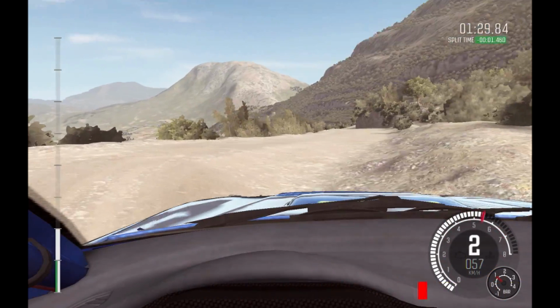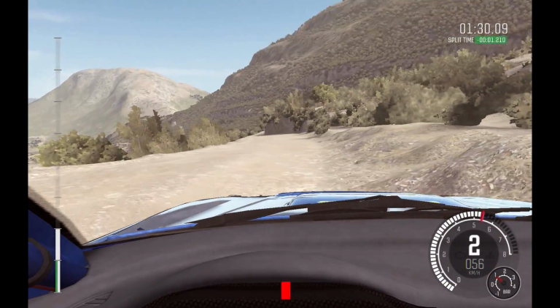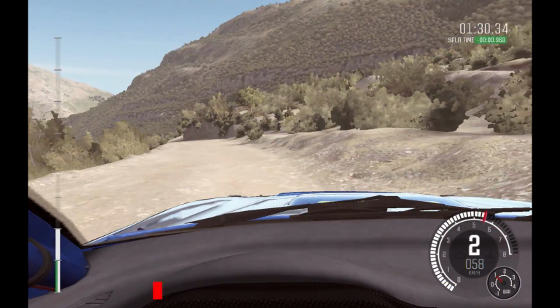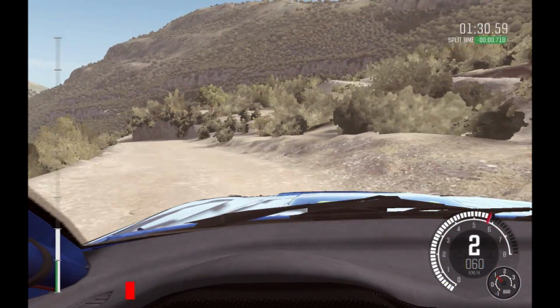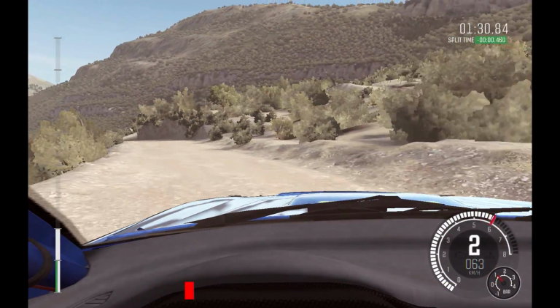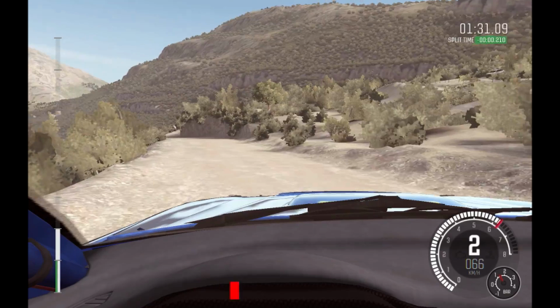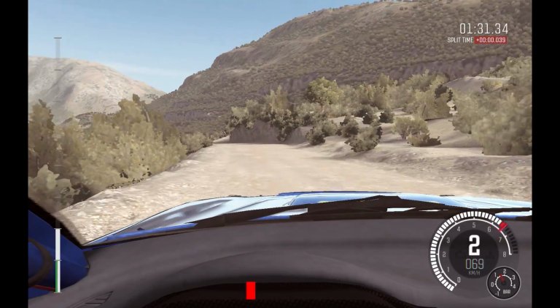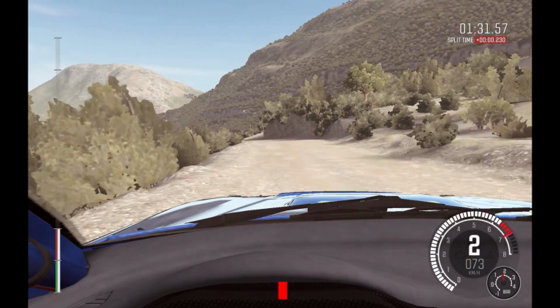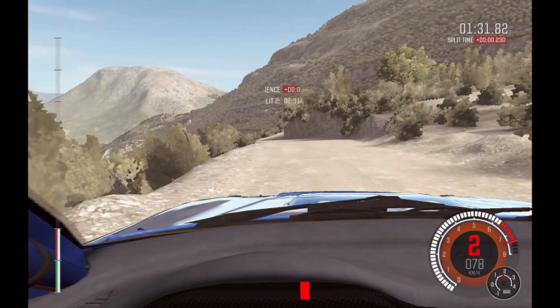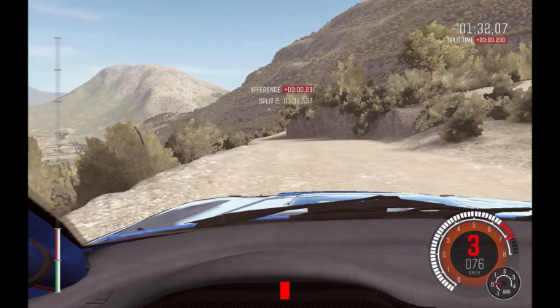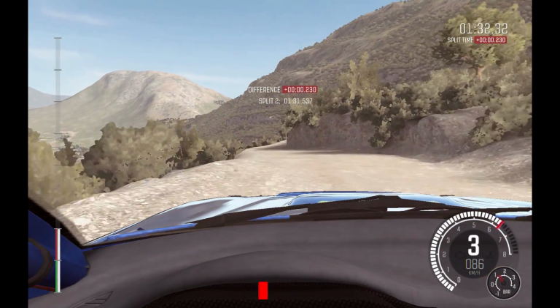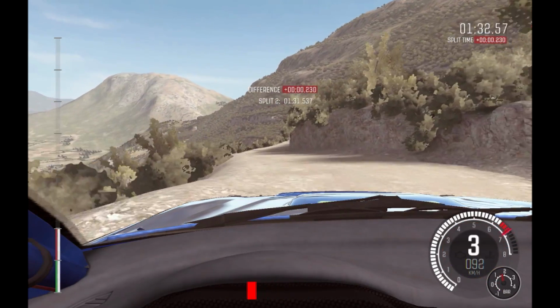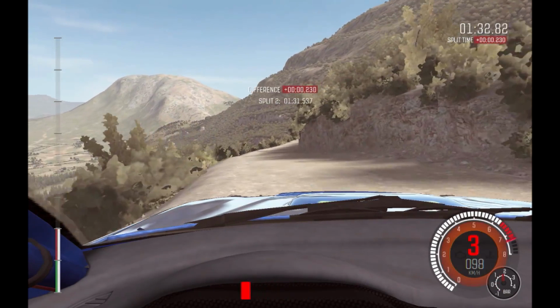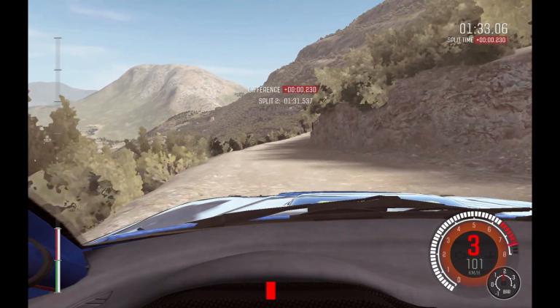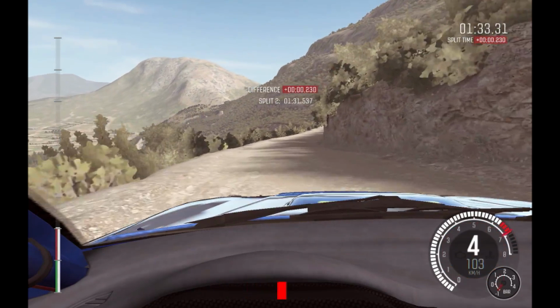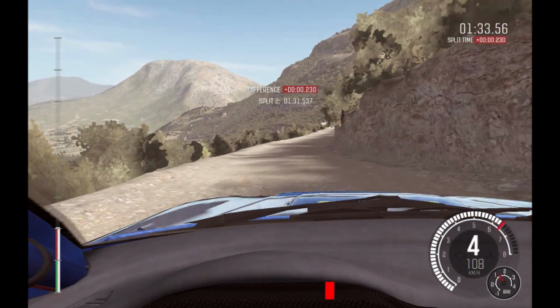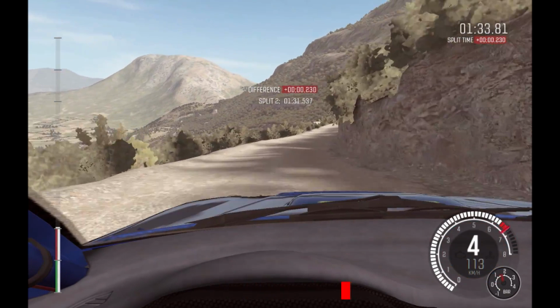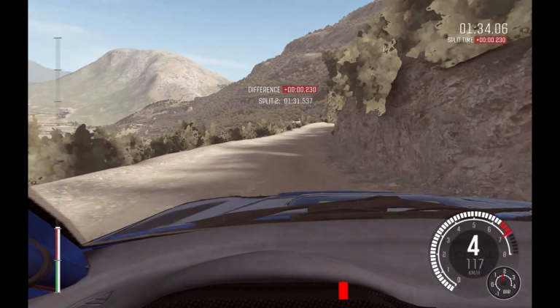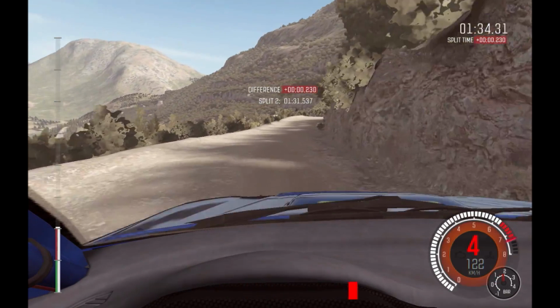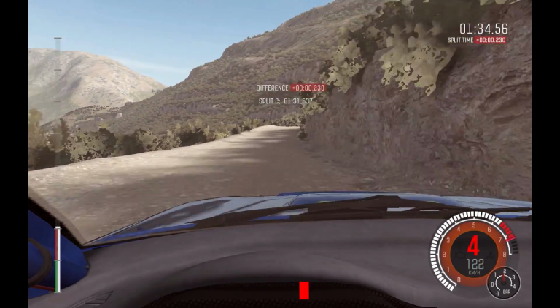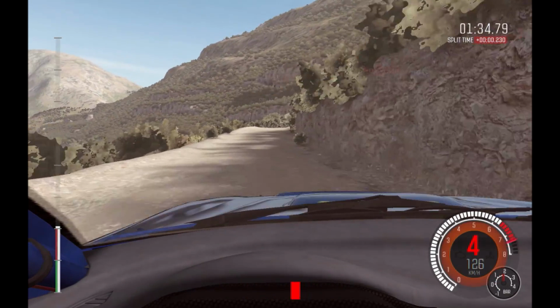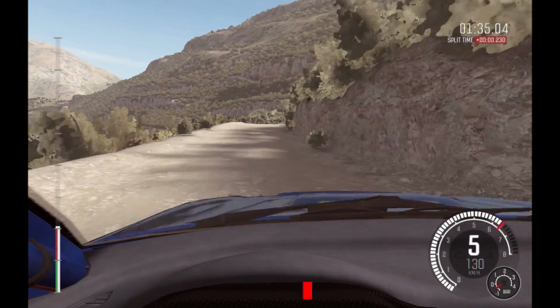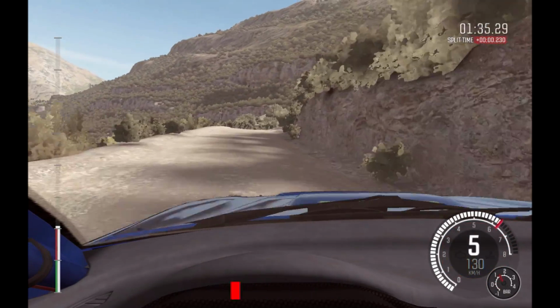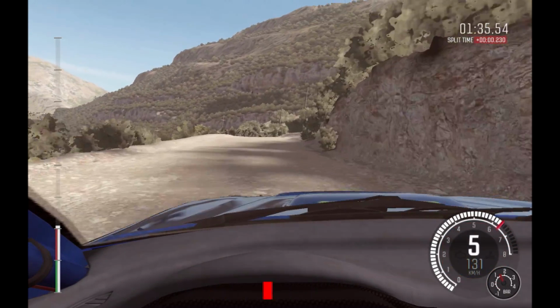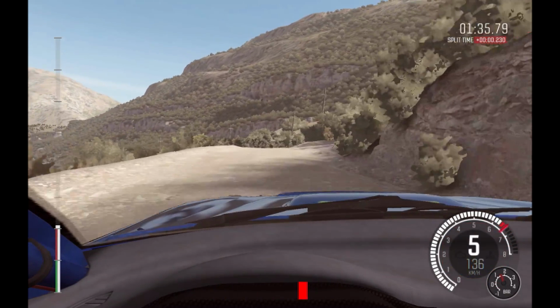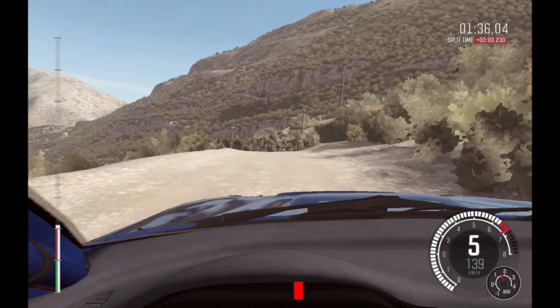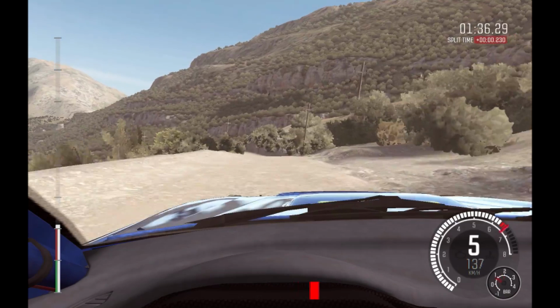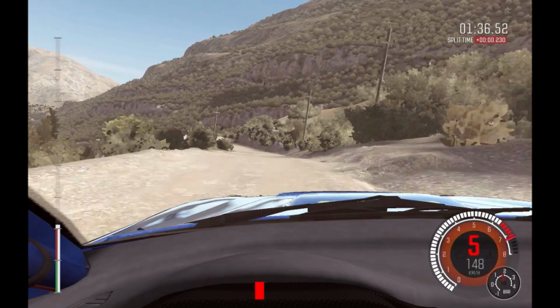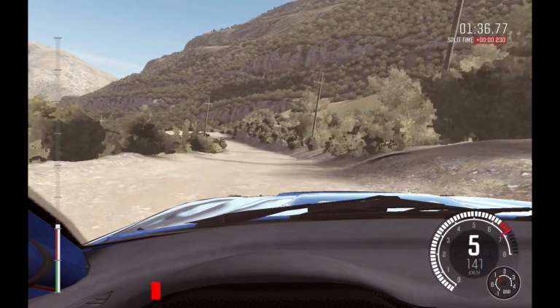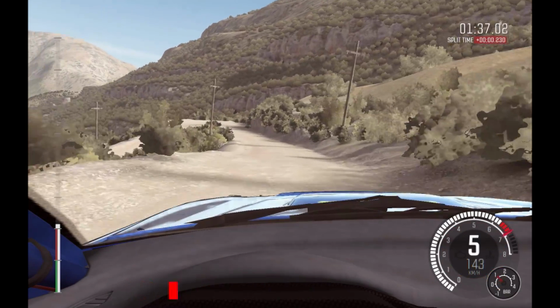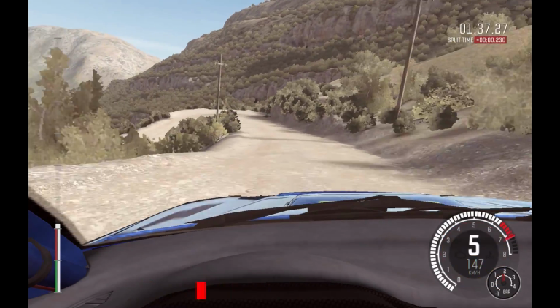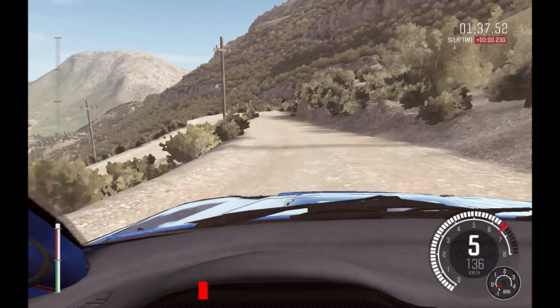Left 6, into right 6, long, 80, over crest. Left 6, braking 60 down, acute left.